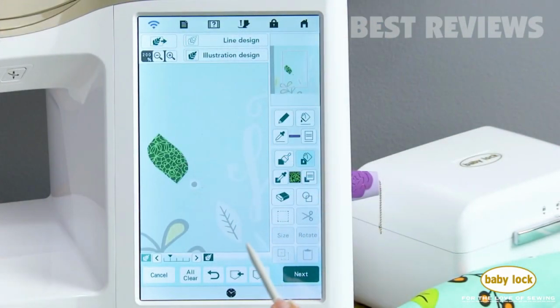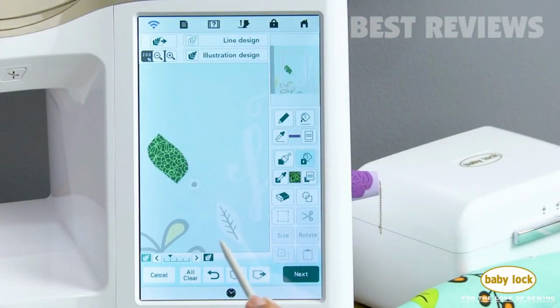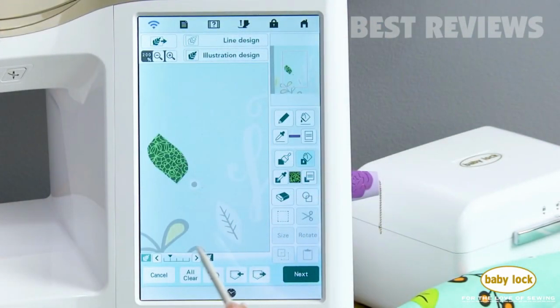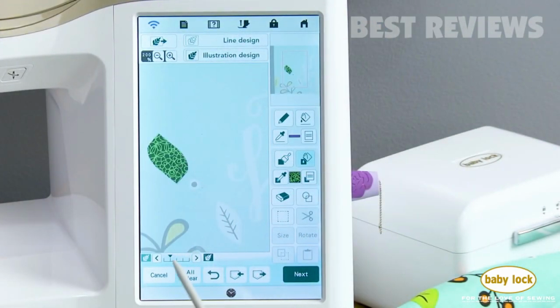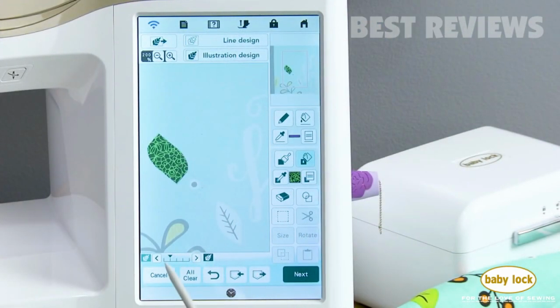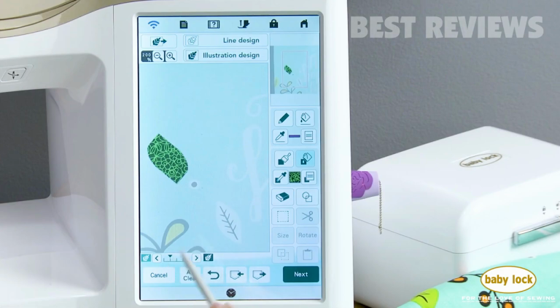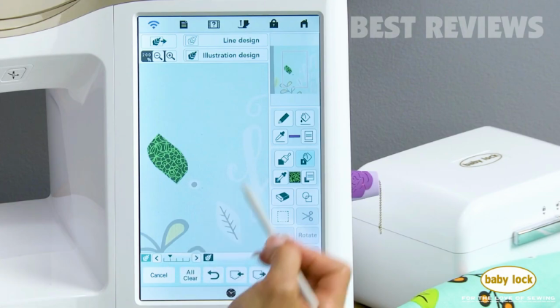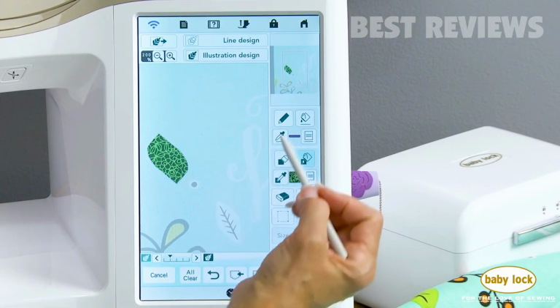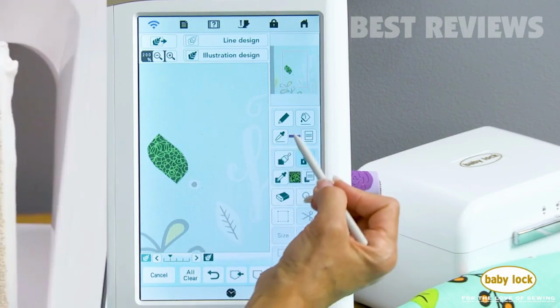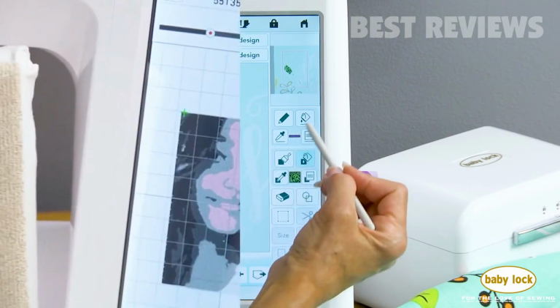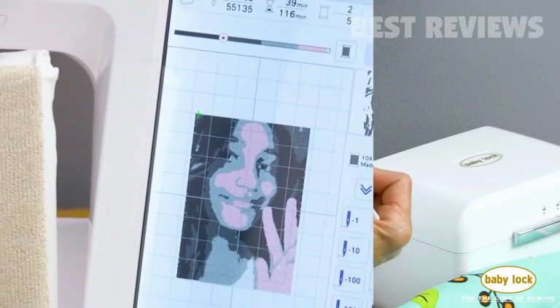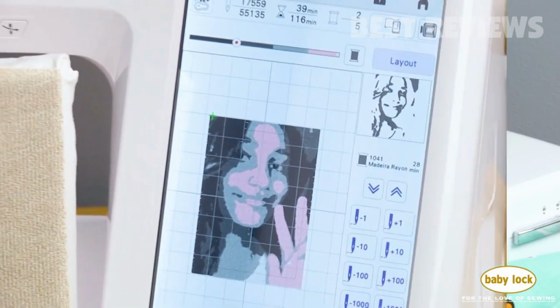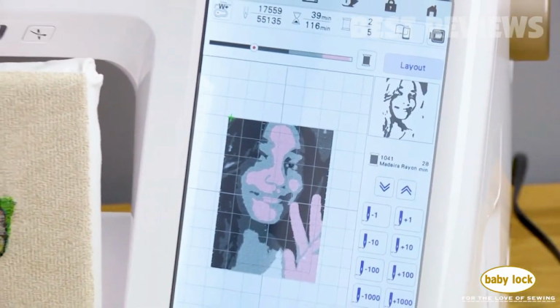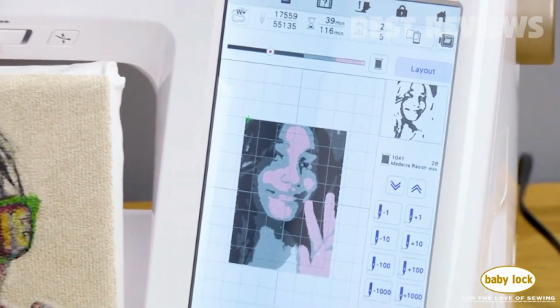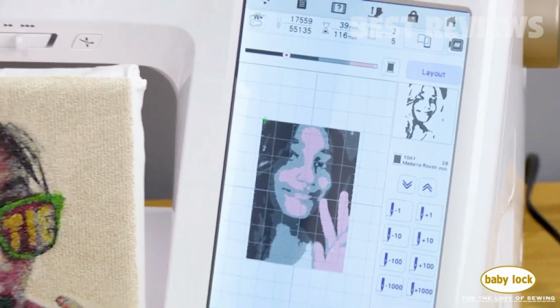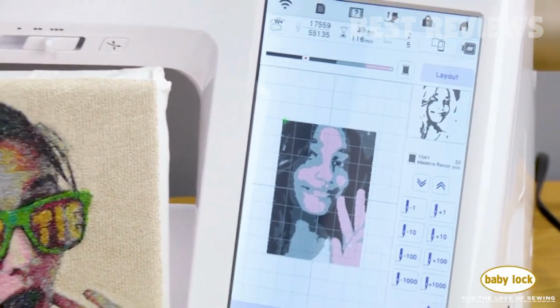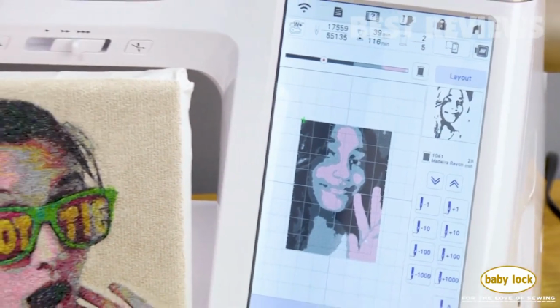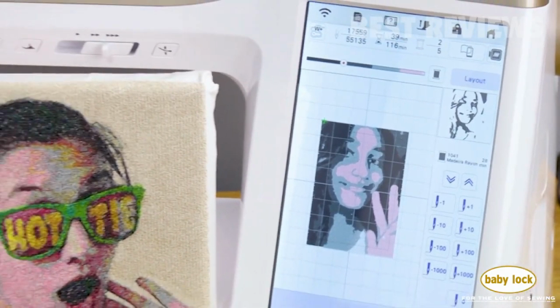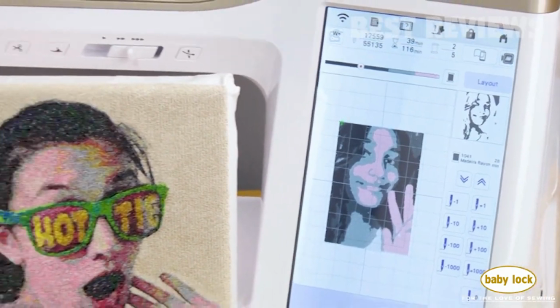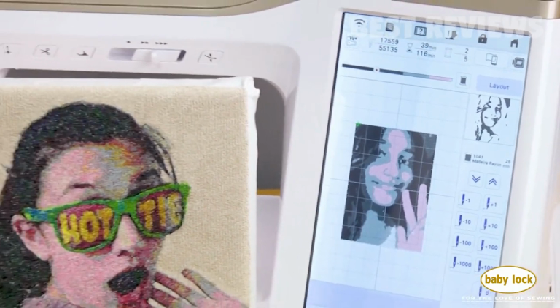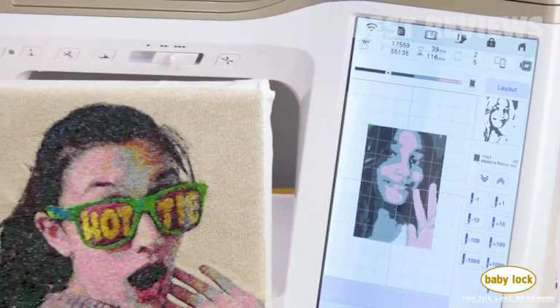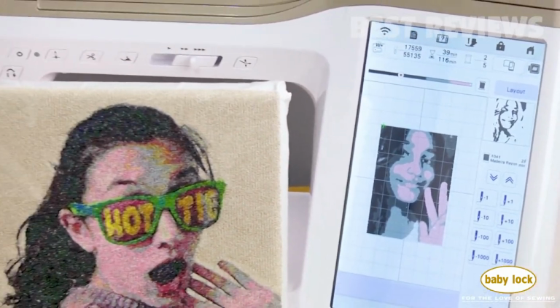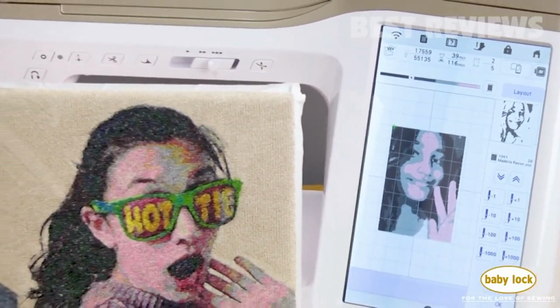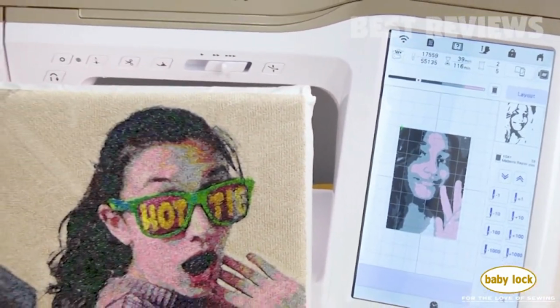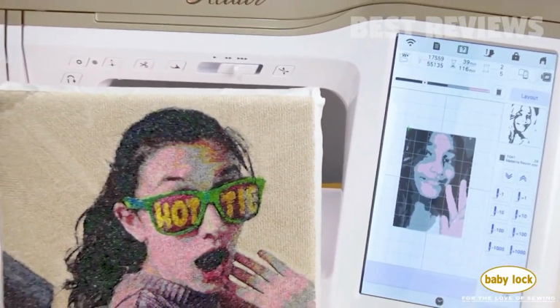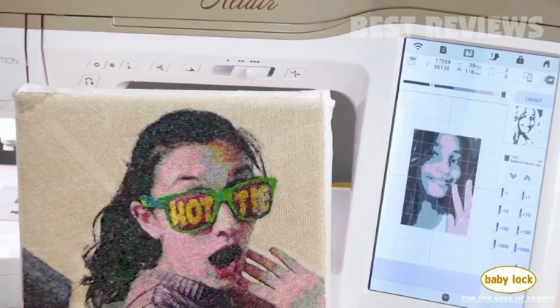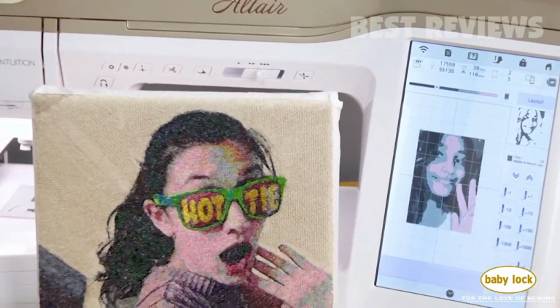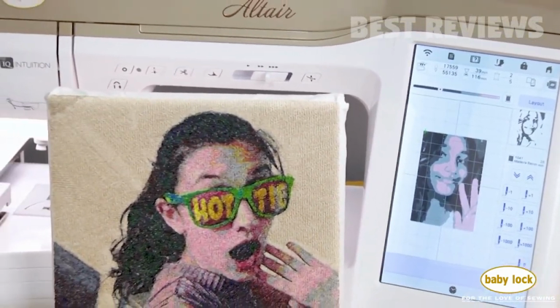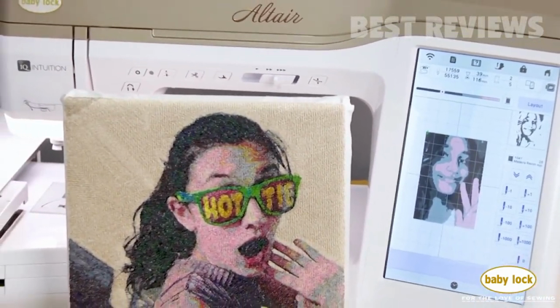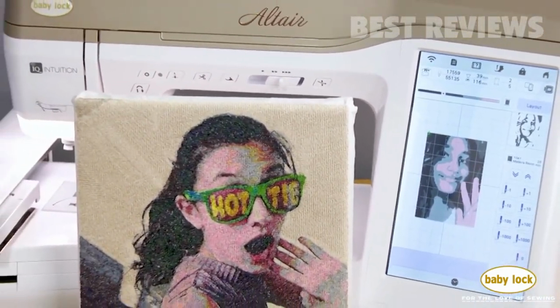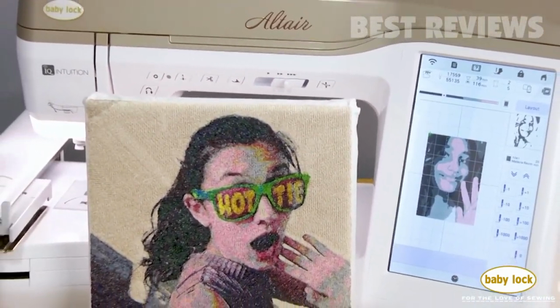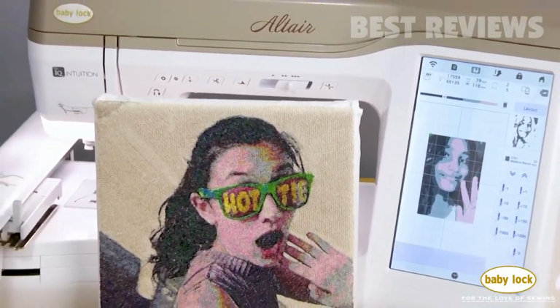Check out the Altair at your local Baby Lock retailer and experience the best in embroidery technology.